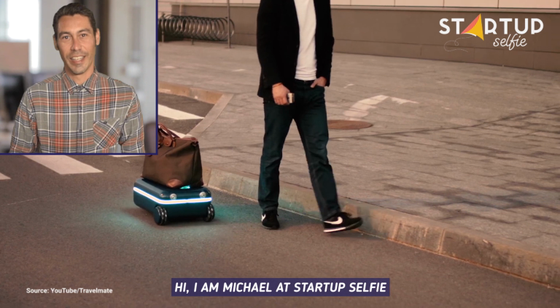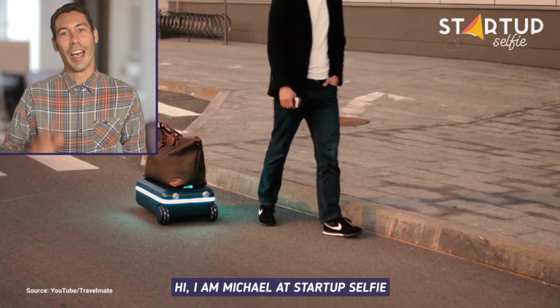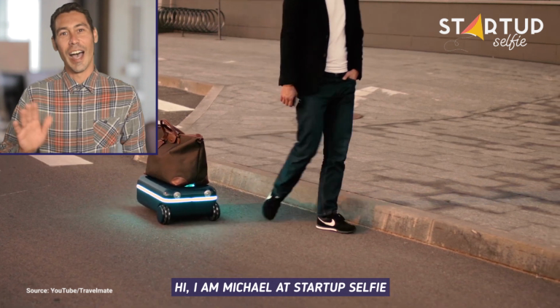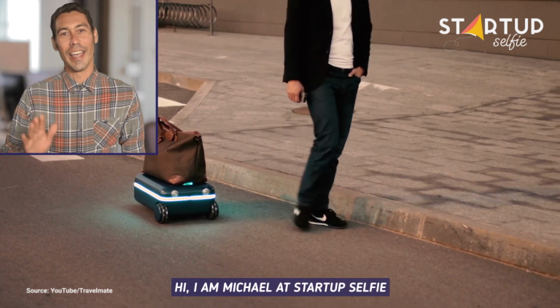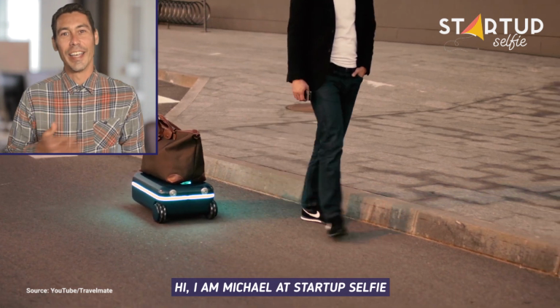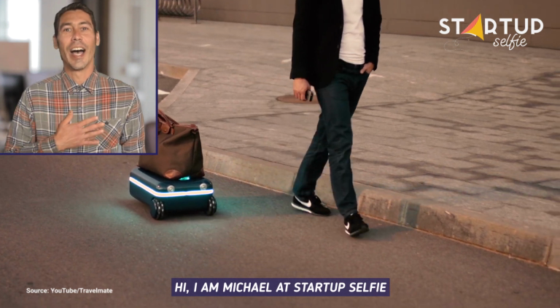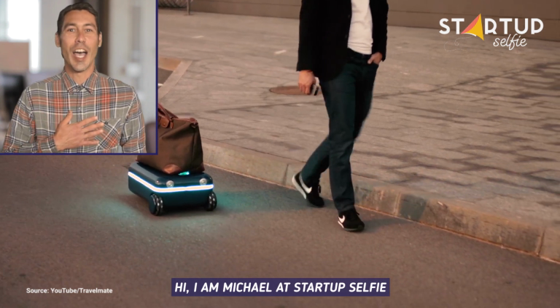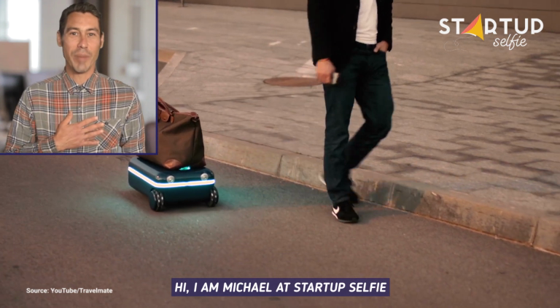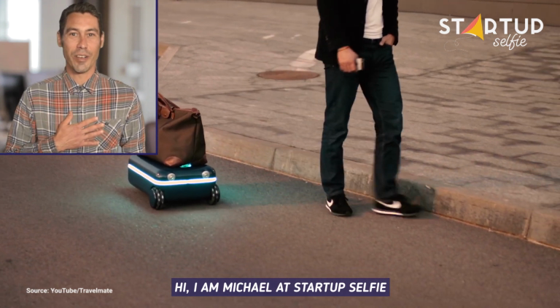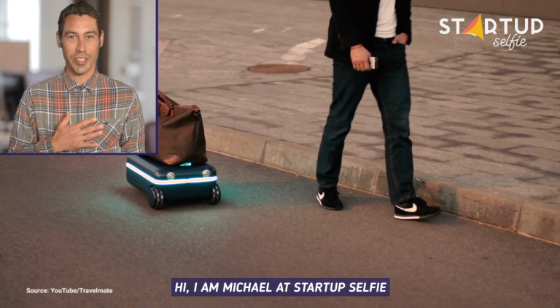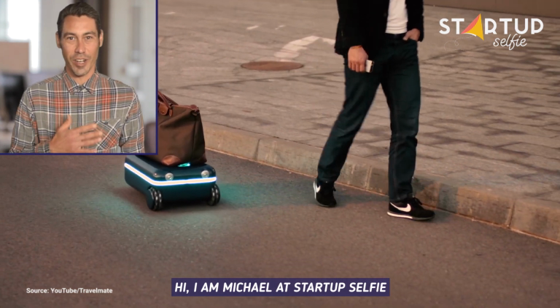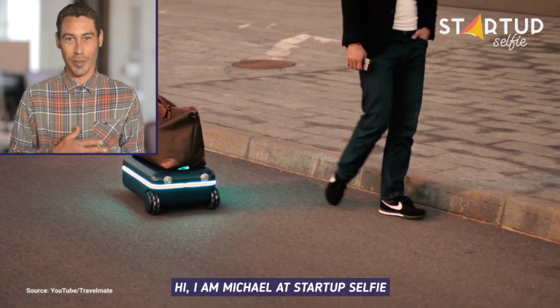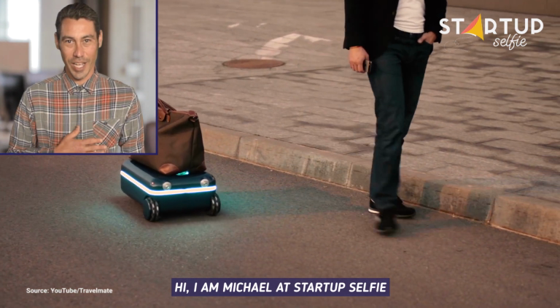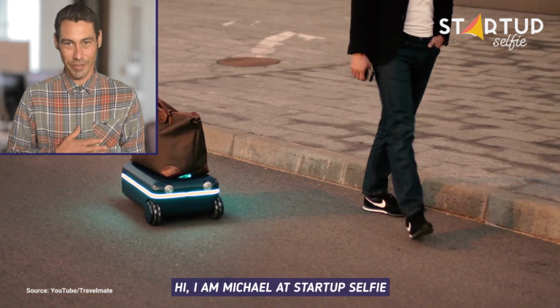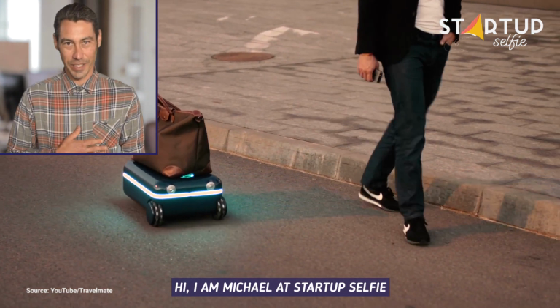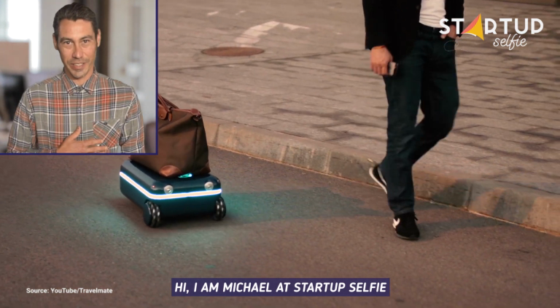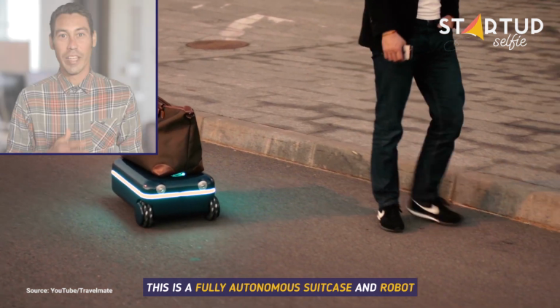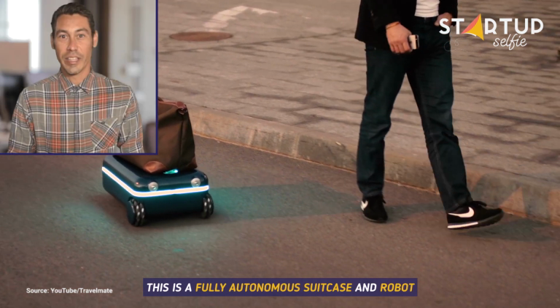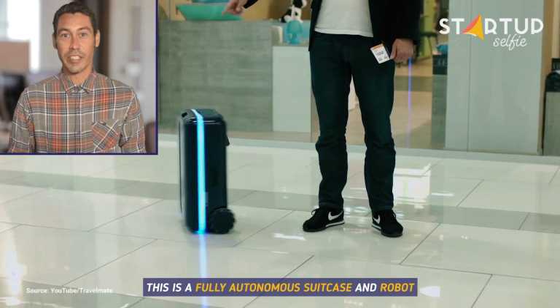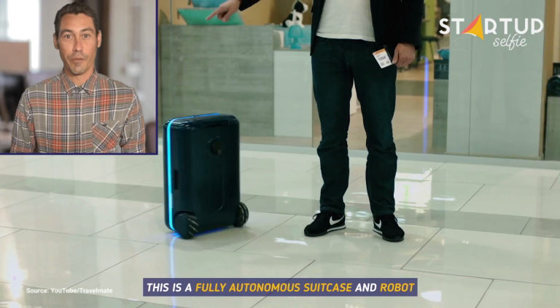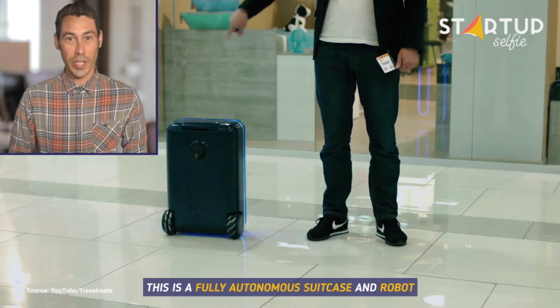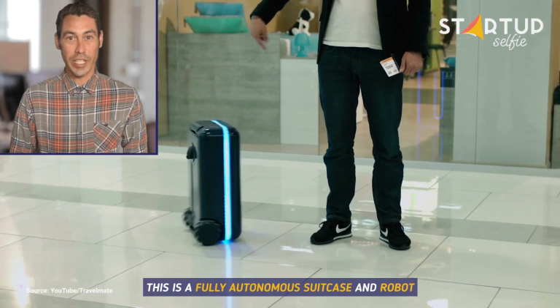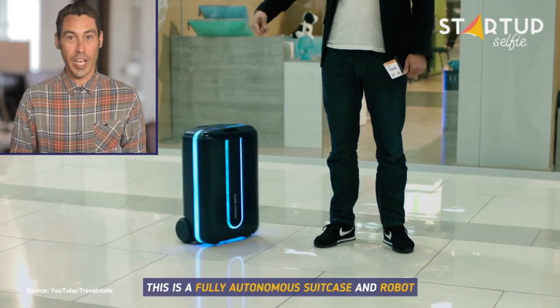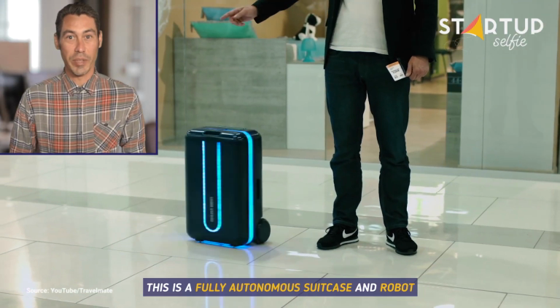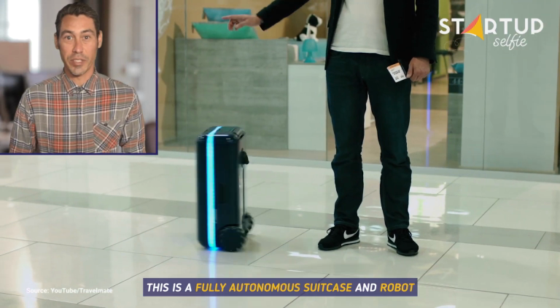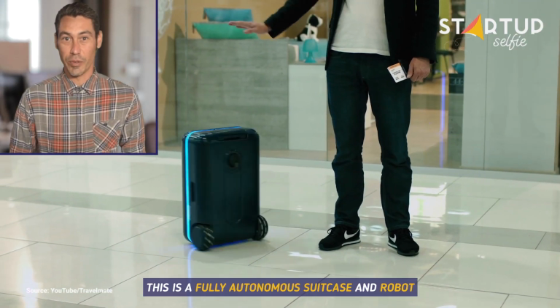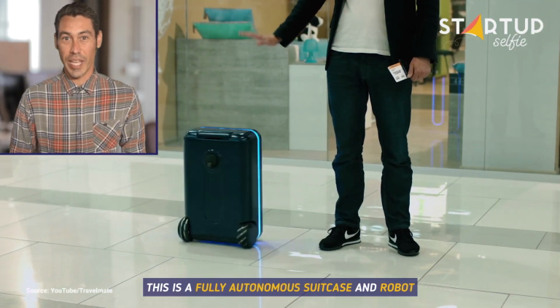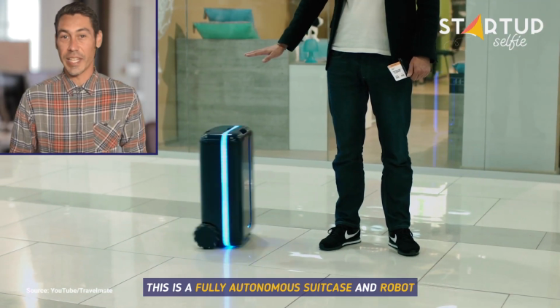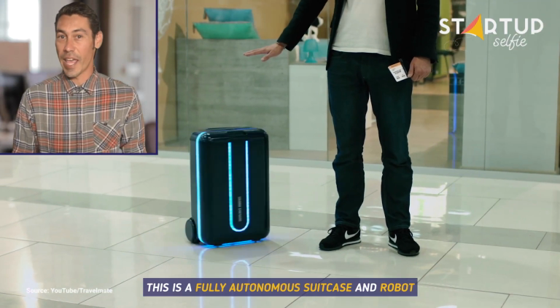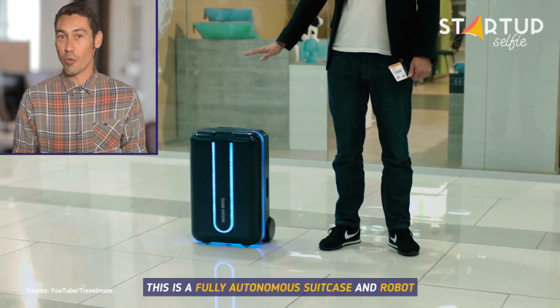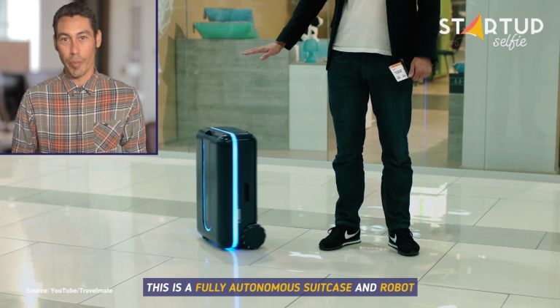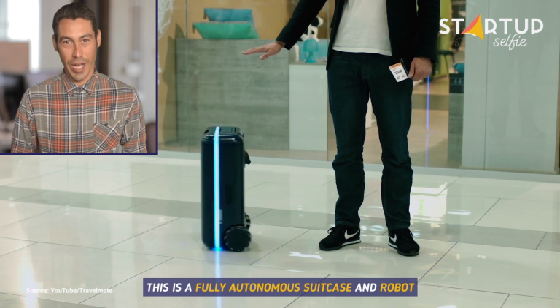Hi, I'm Michael at Startup Selfie. This is a fully autonomous suitcase and robot.